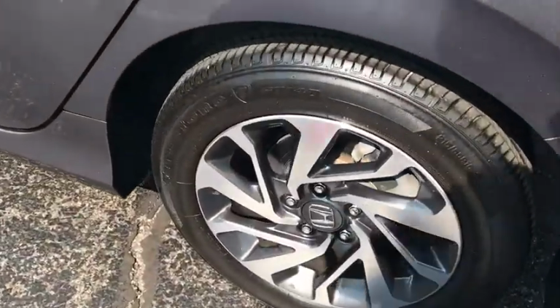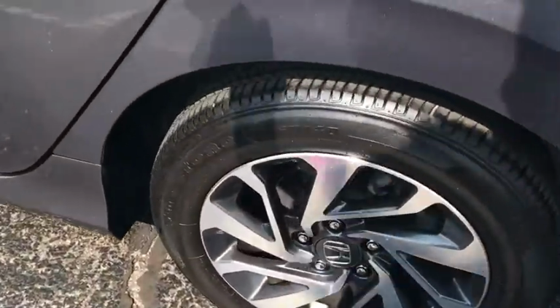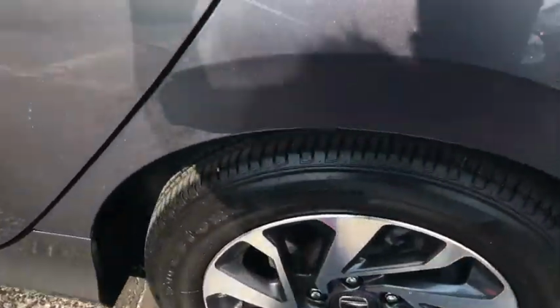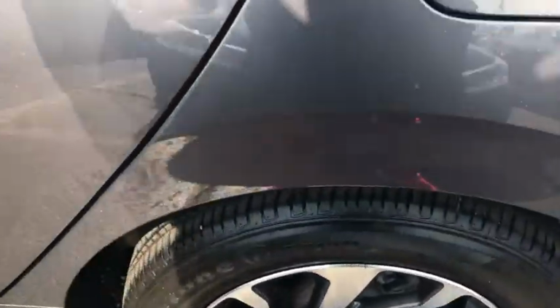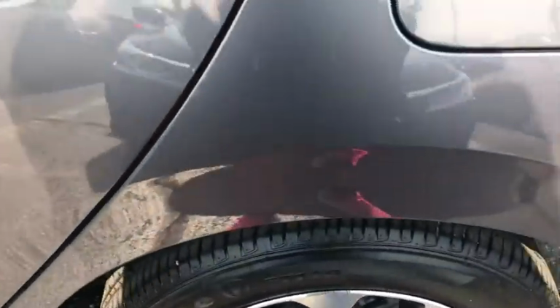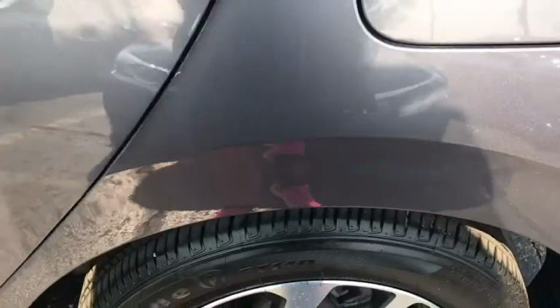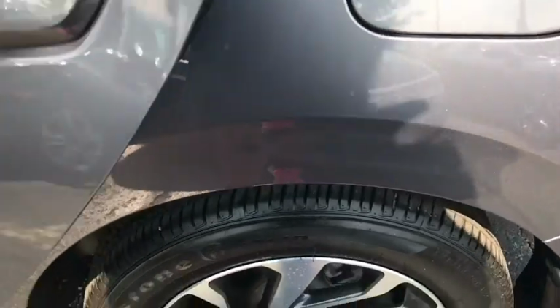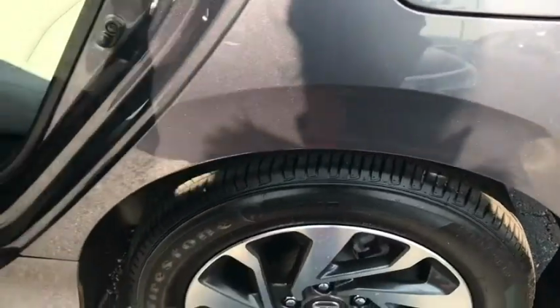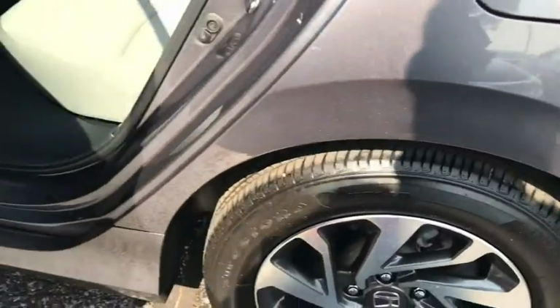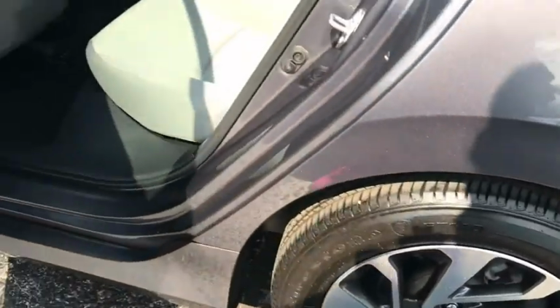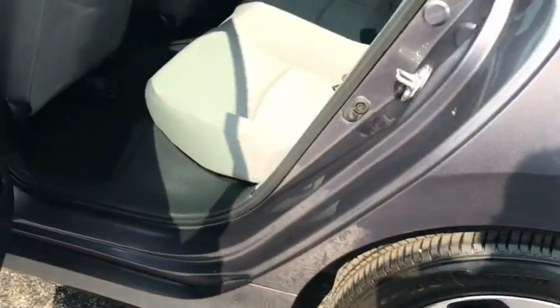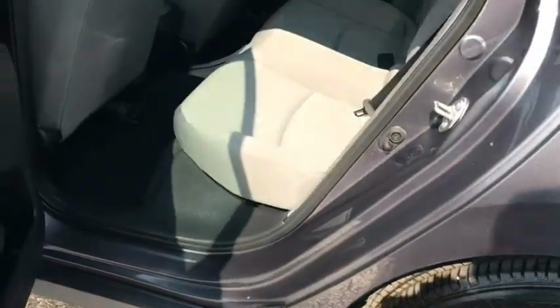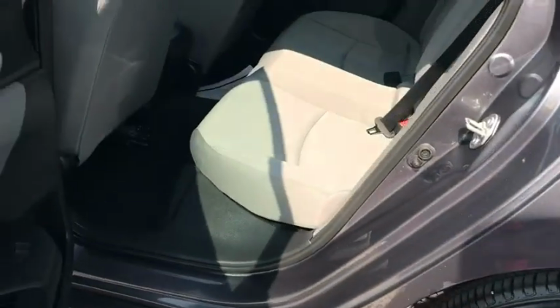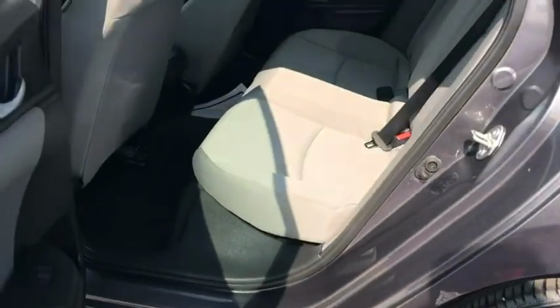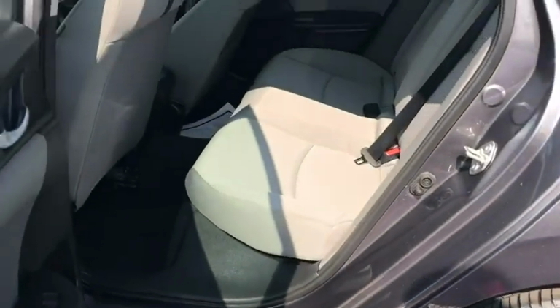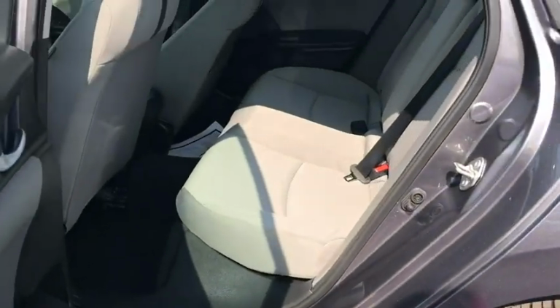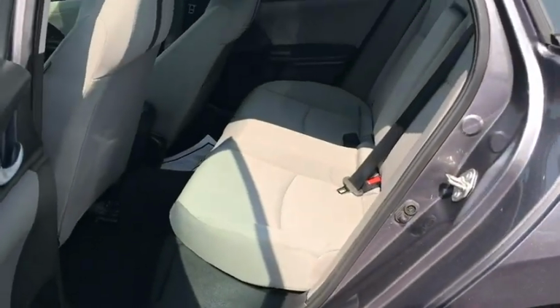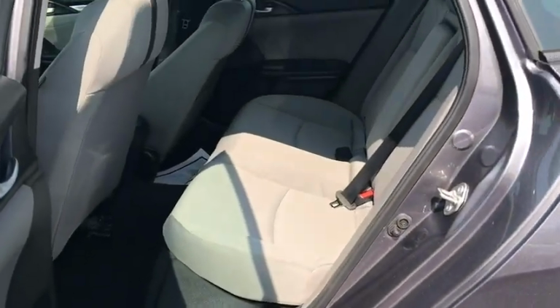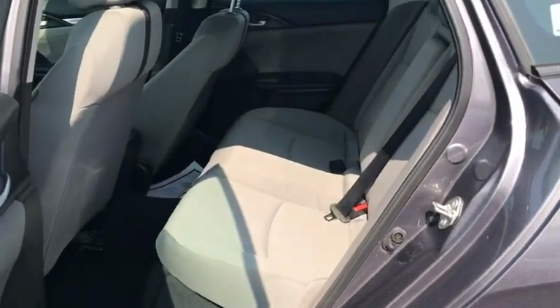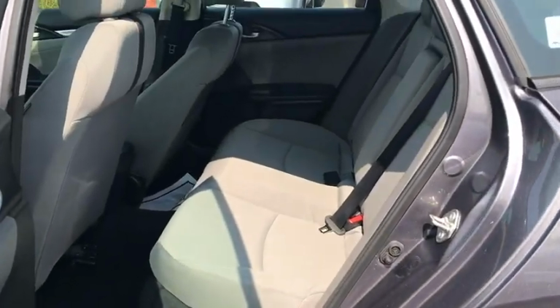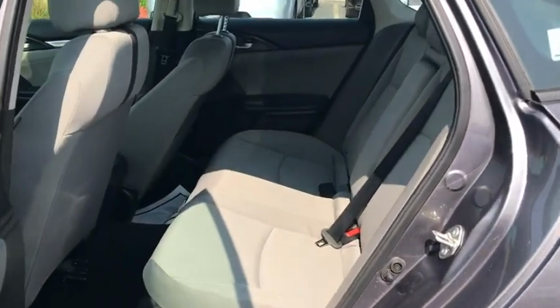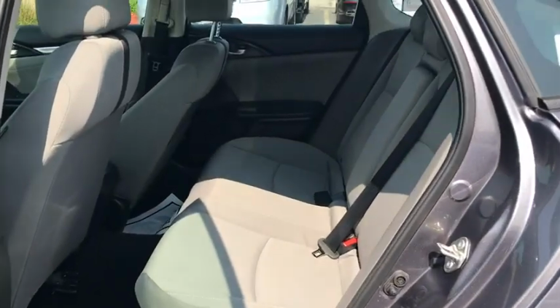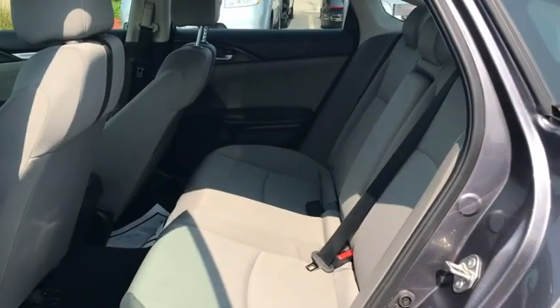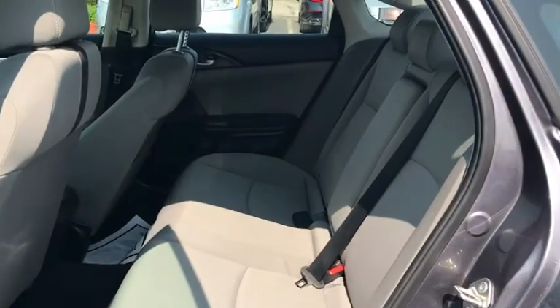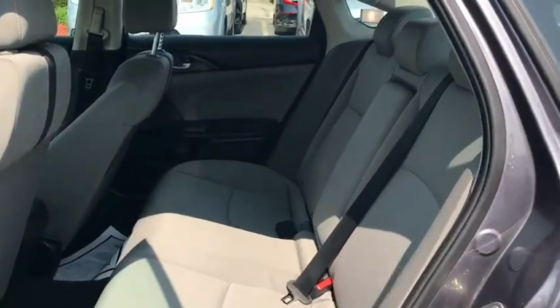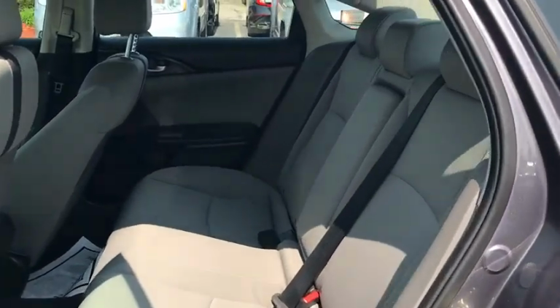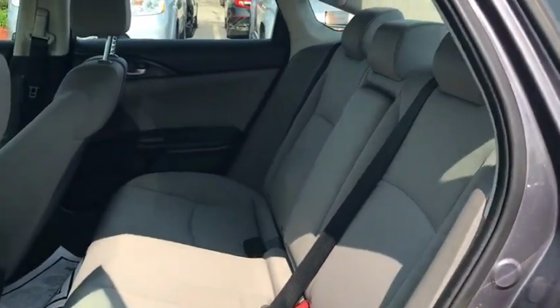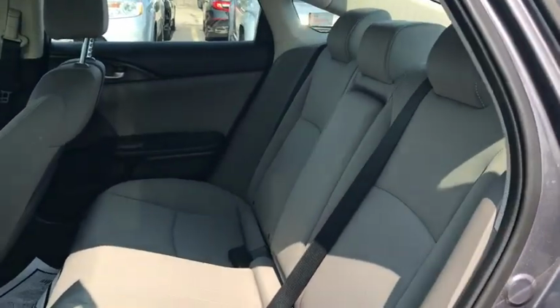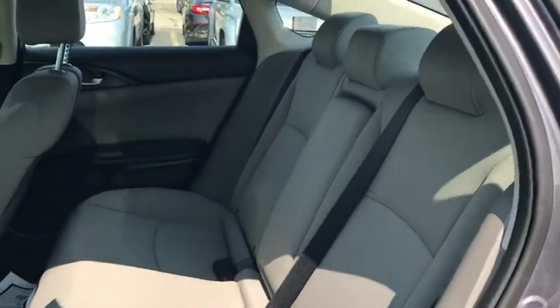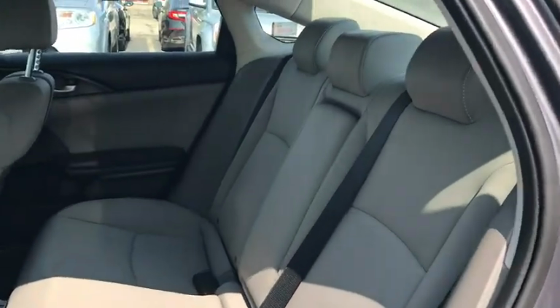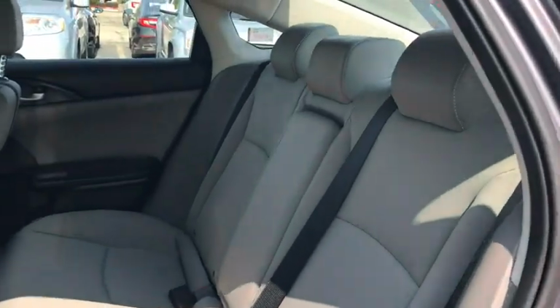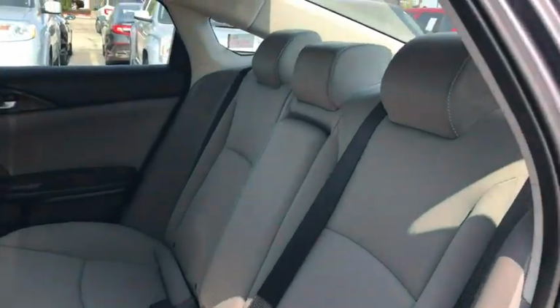Brake assist, tachometer, panic alarm, cloth seat trim, driver vanity mirror, front reading lamps.